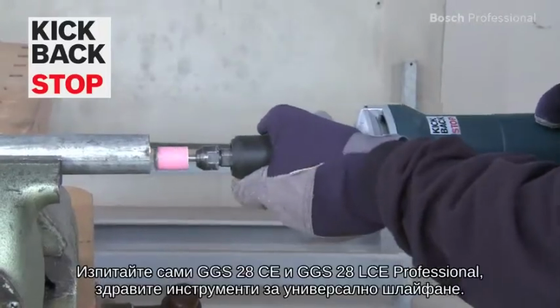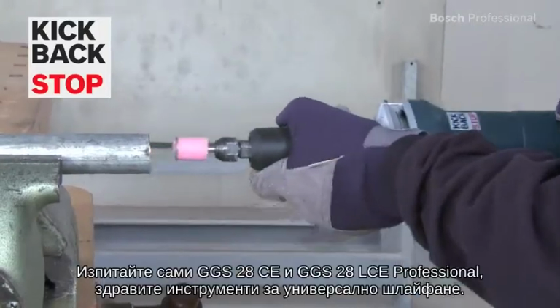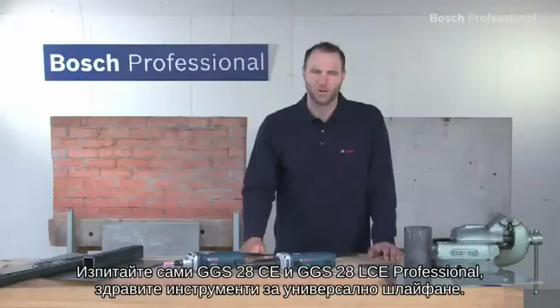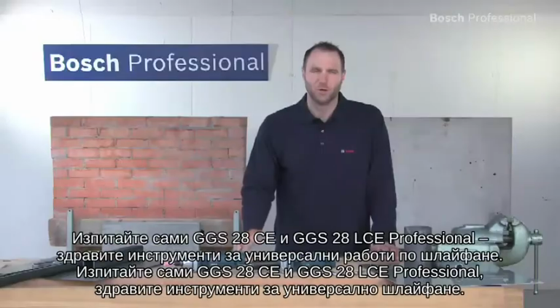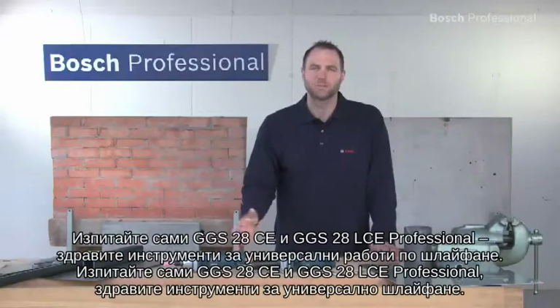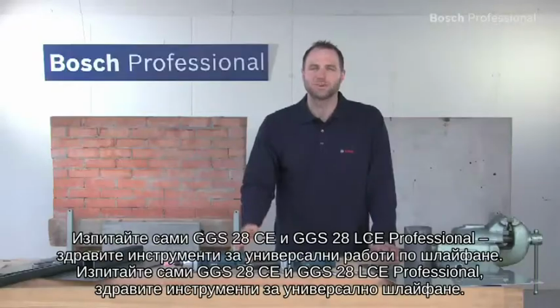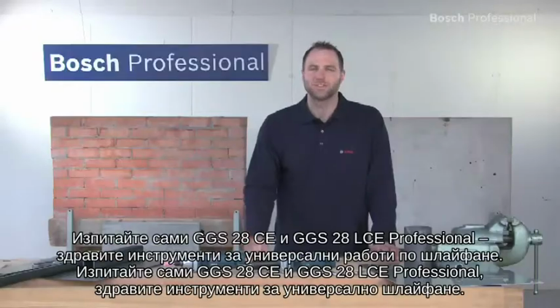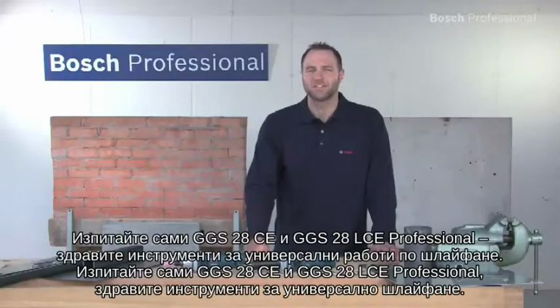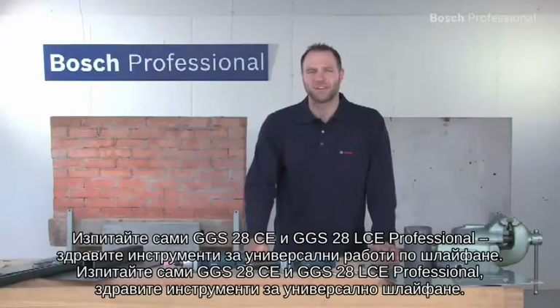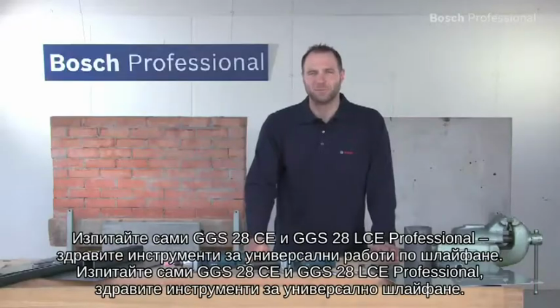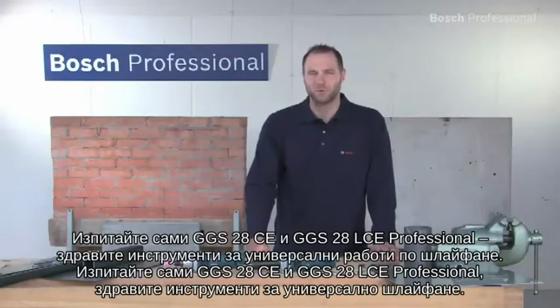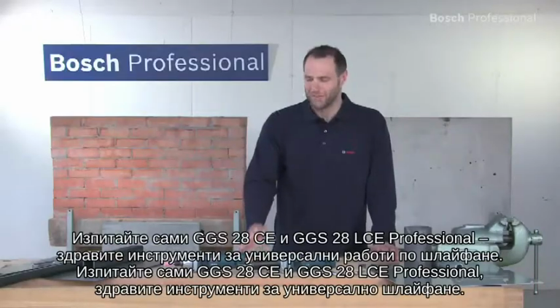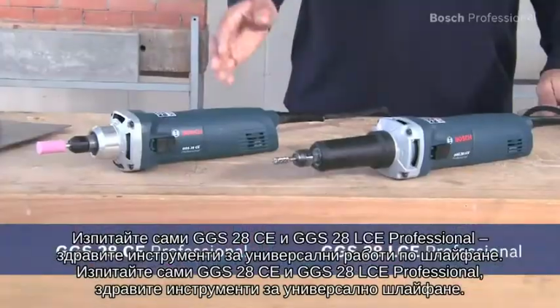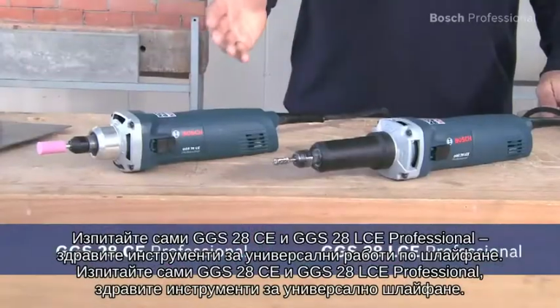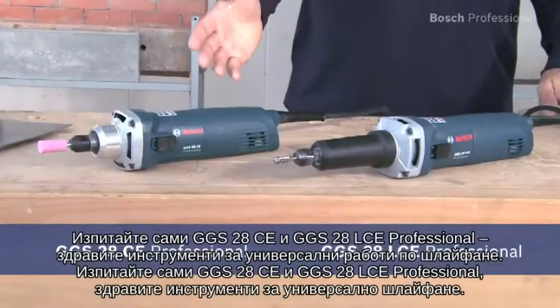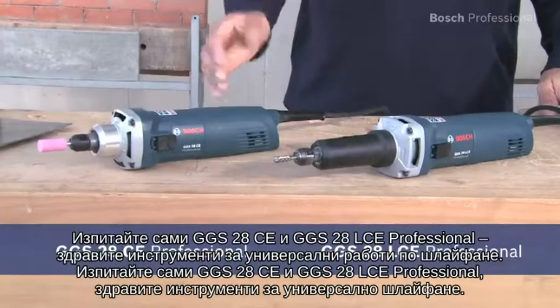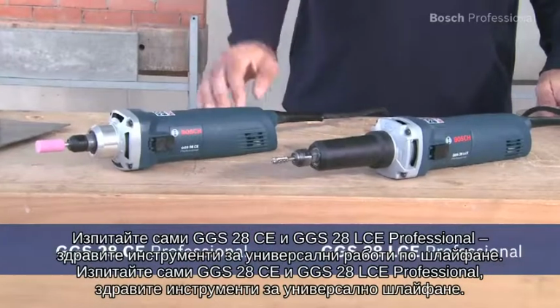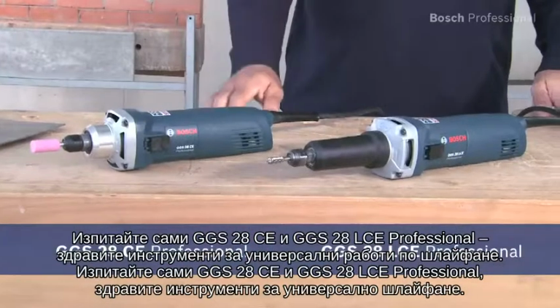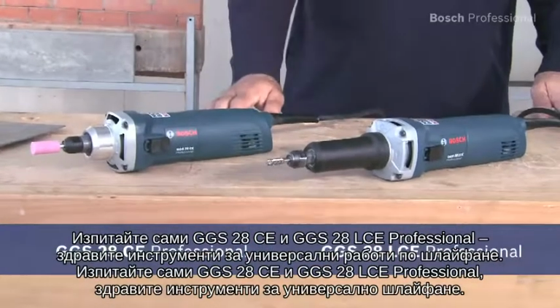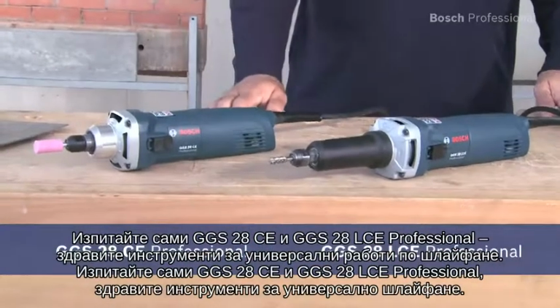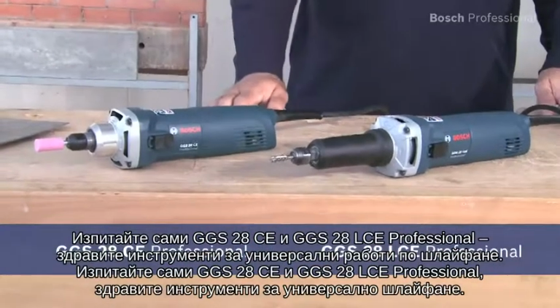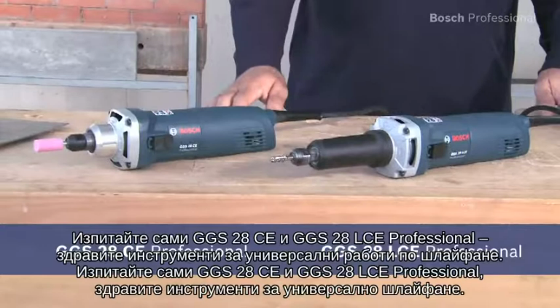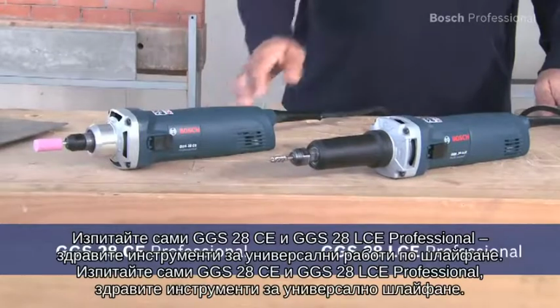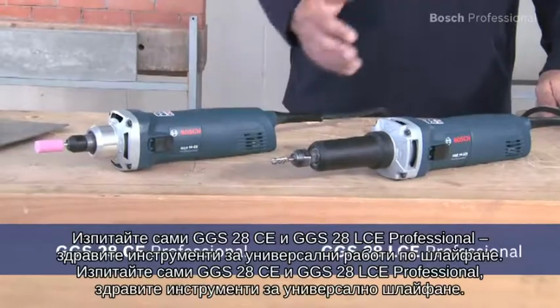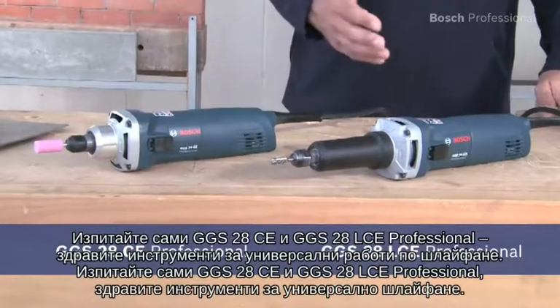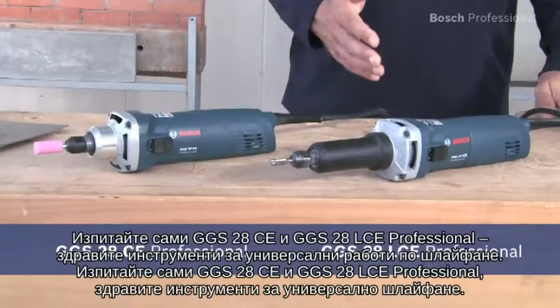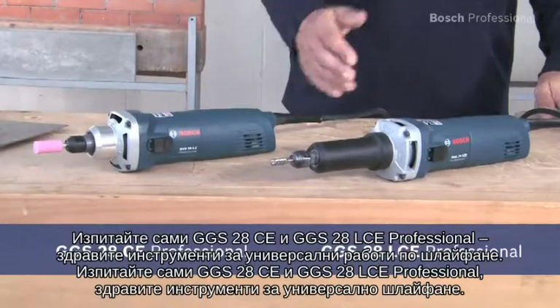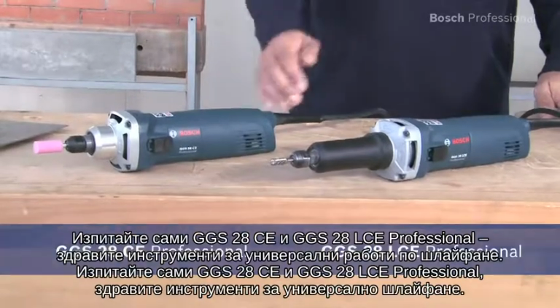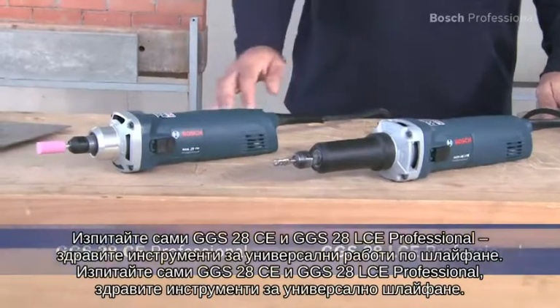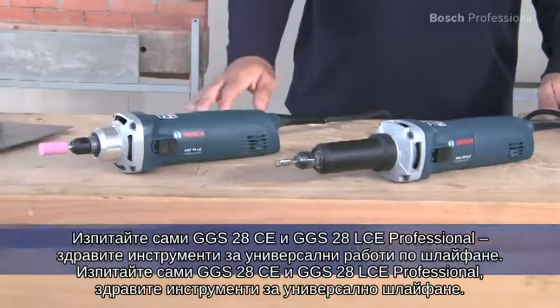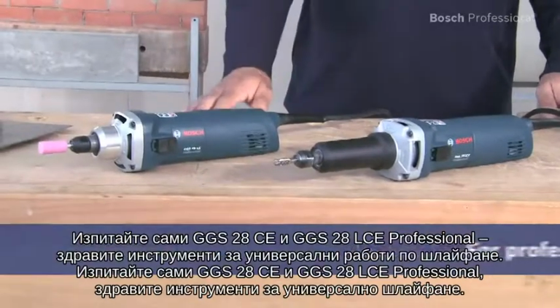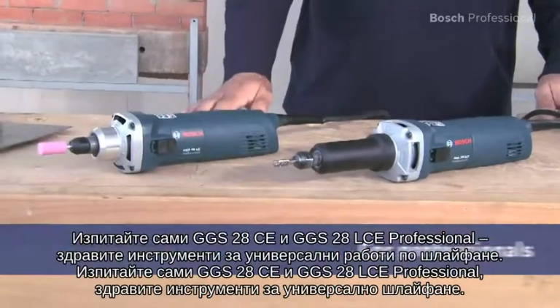Experience for yourself the GGS28CE and the GGS28LCE Professional, the robust tools for universal grinding work.